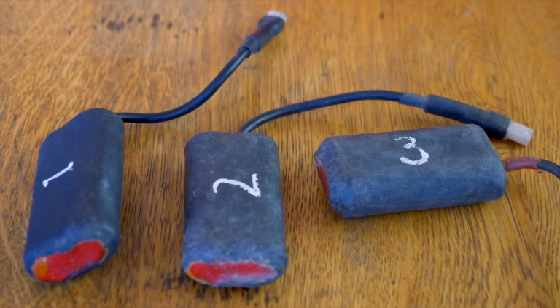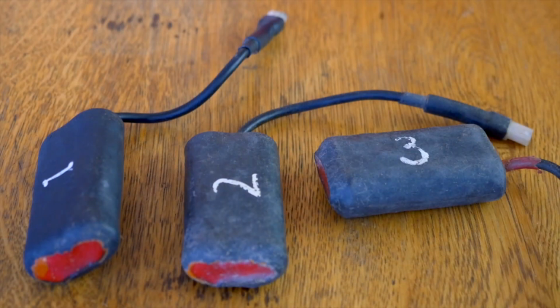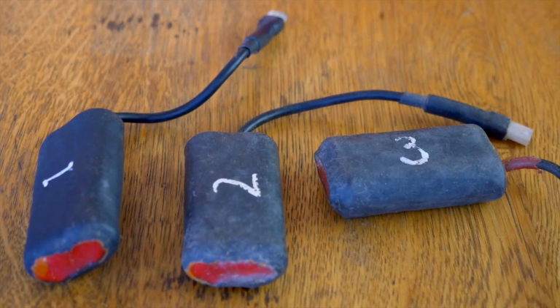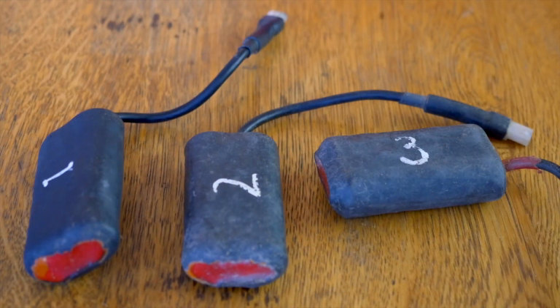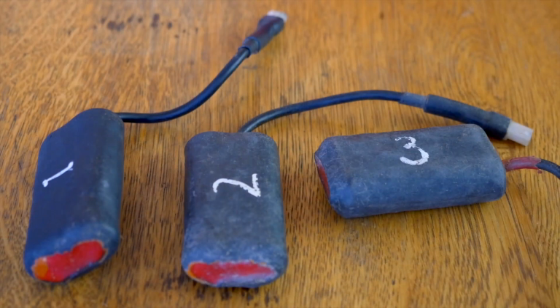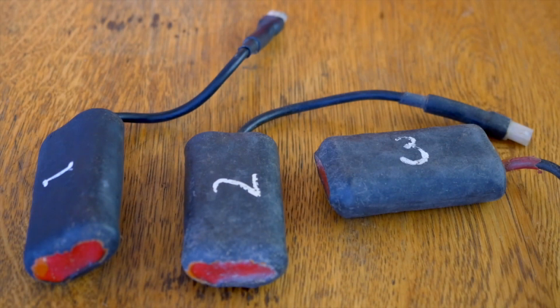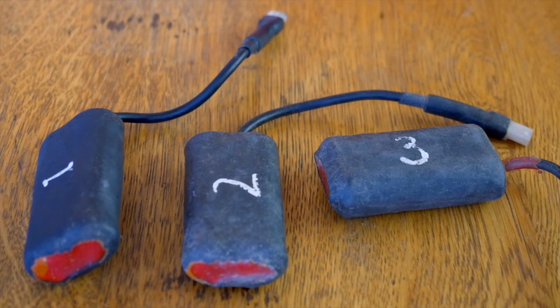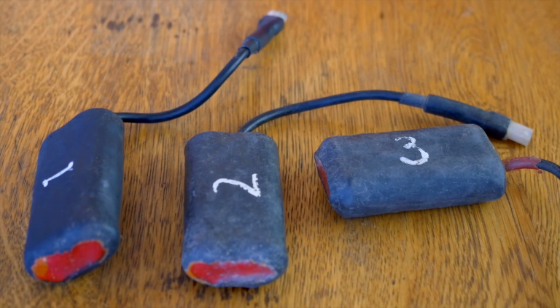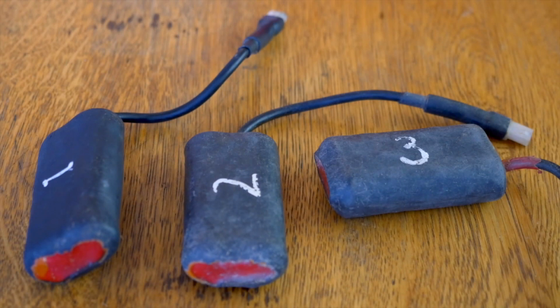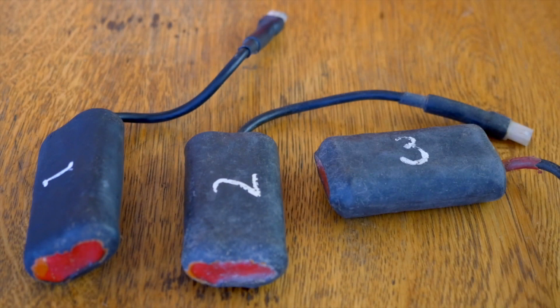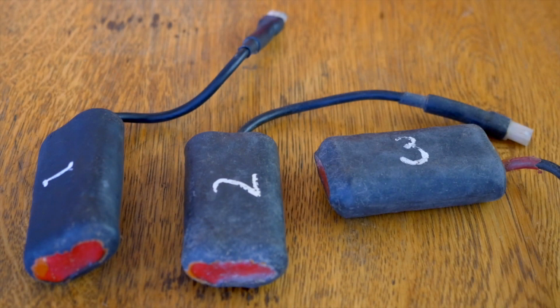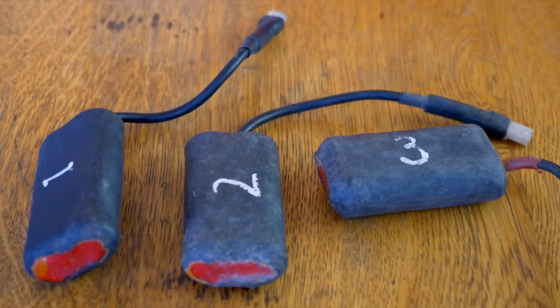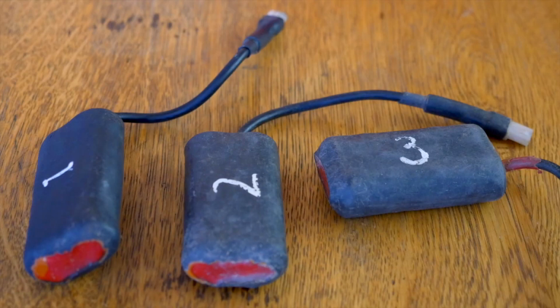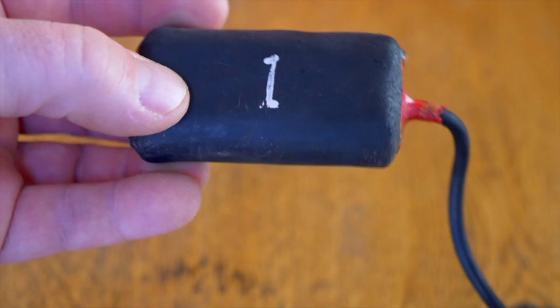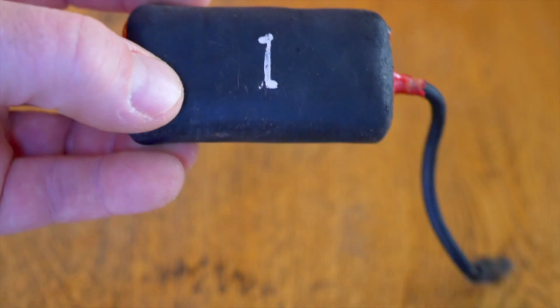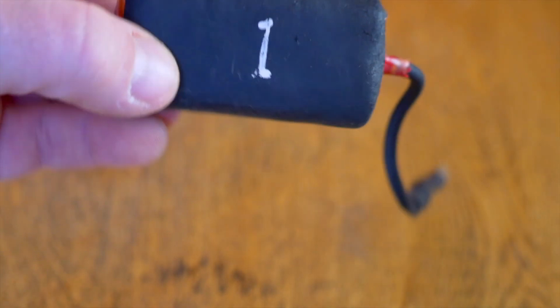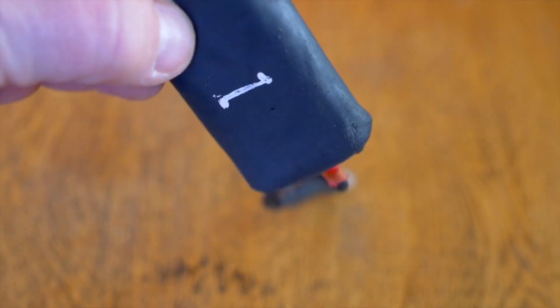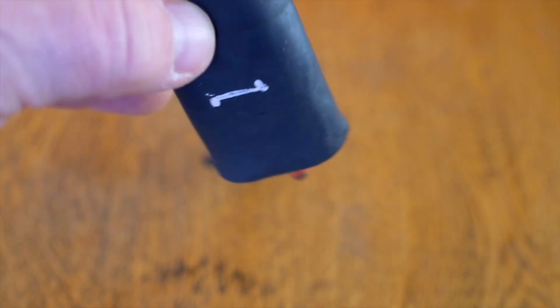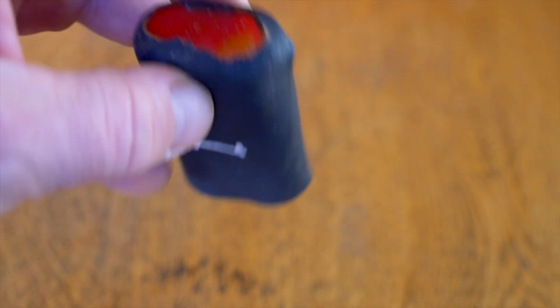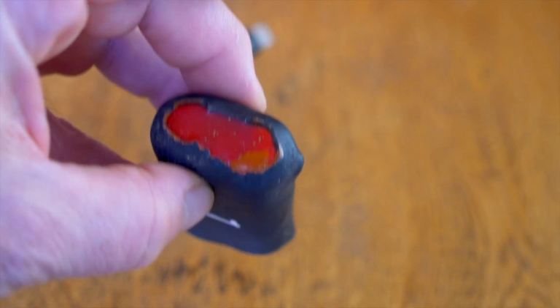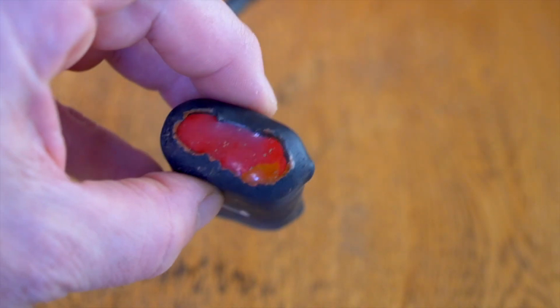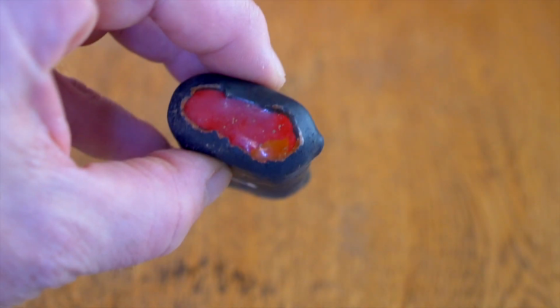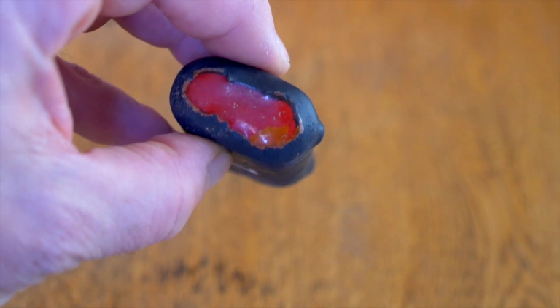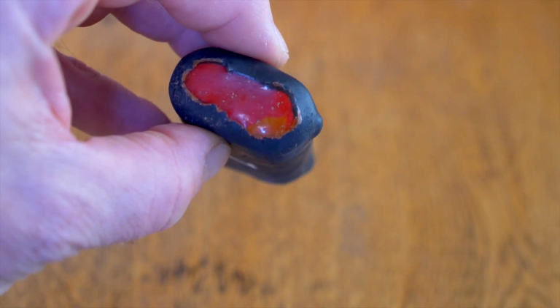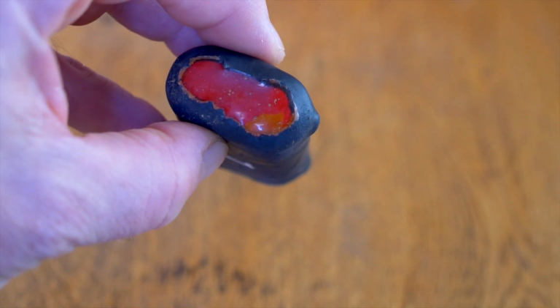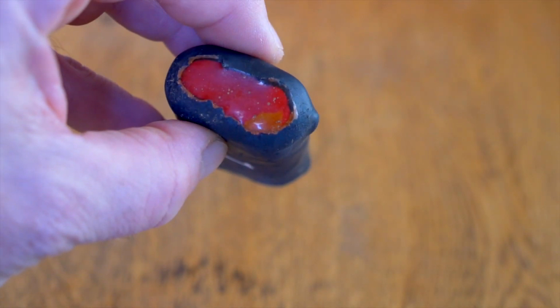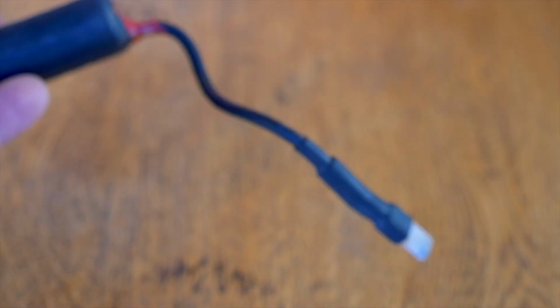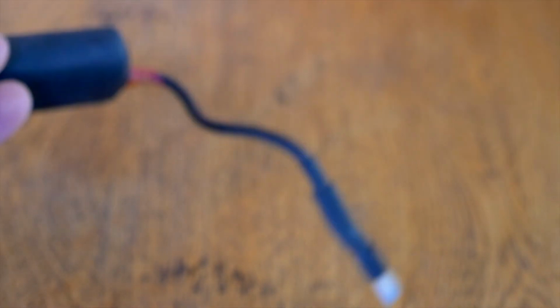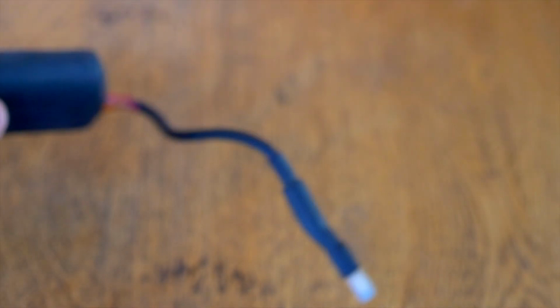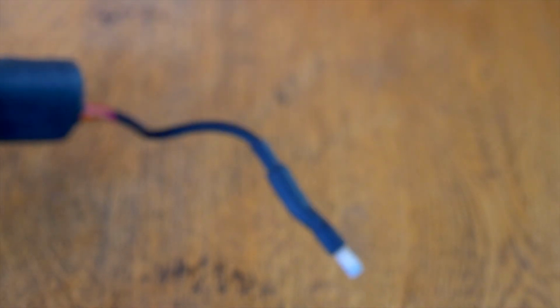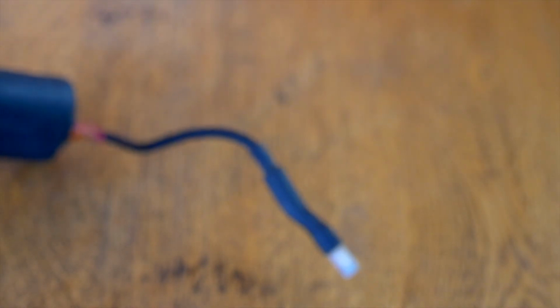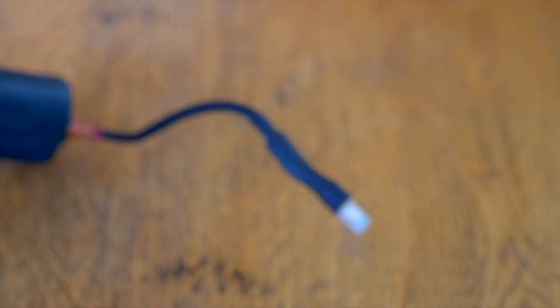This will be a short tutorial on how to build your own lithium-ion battery packs for use with lights such as the Manly, Sten, or Scurion.